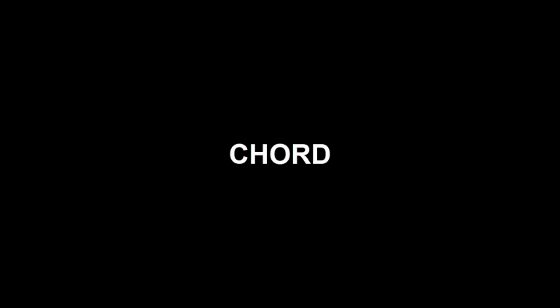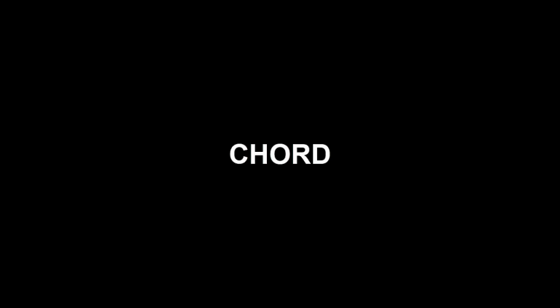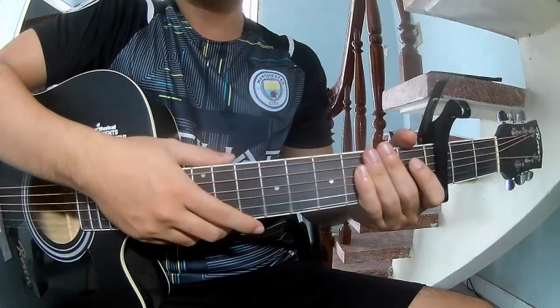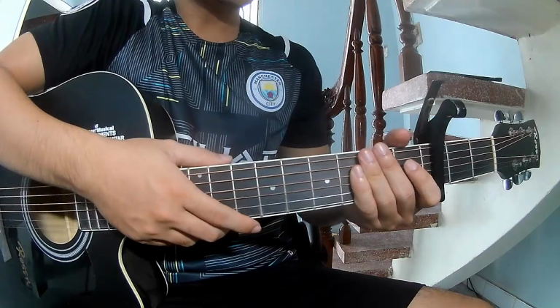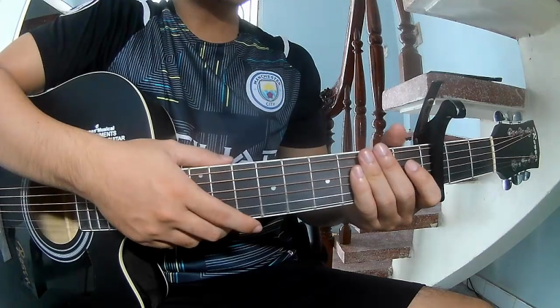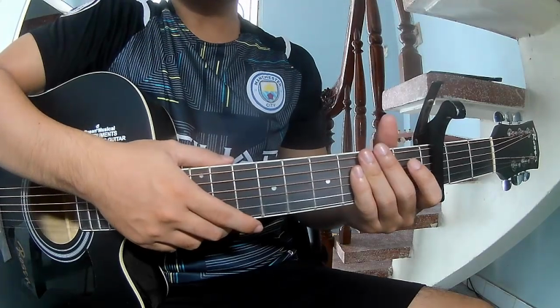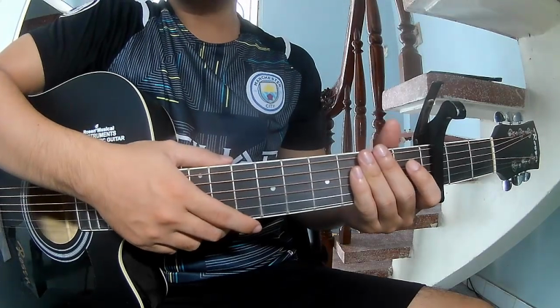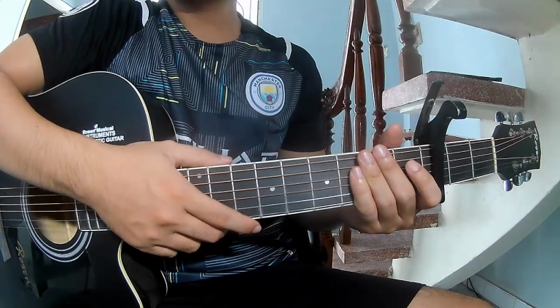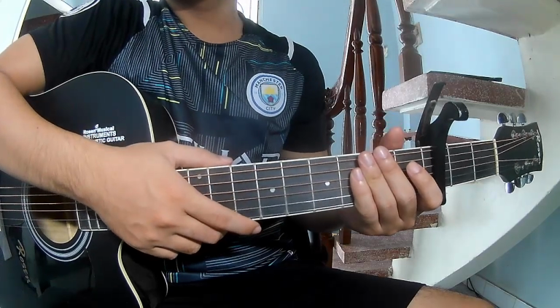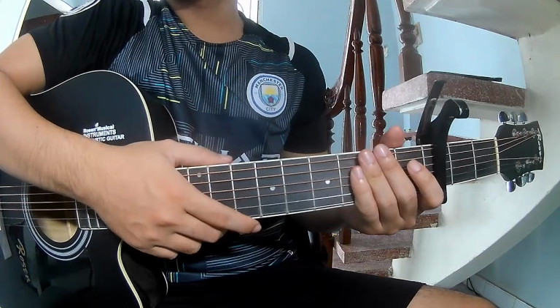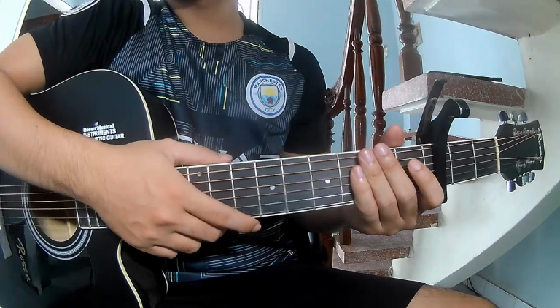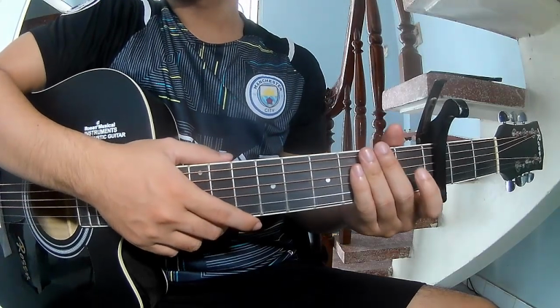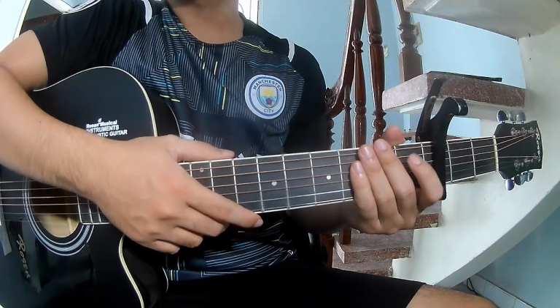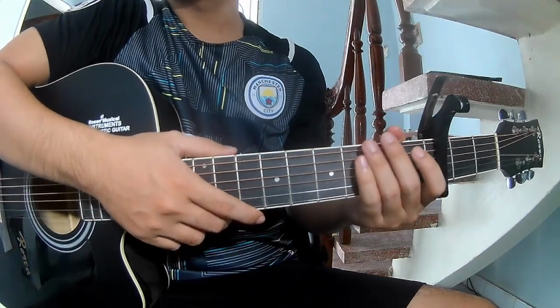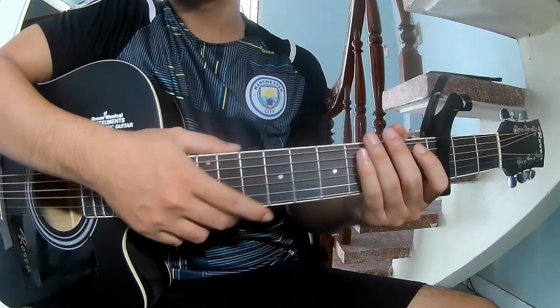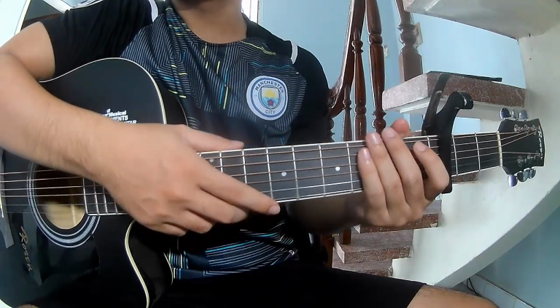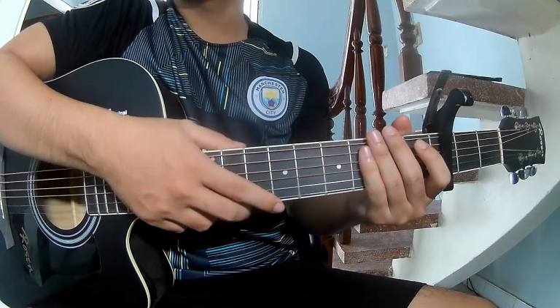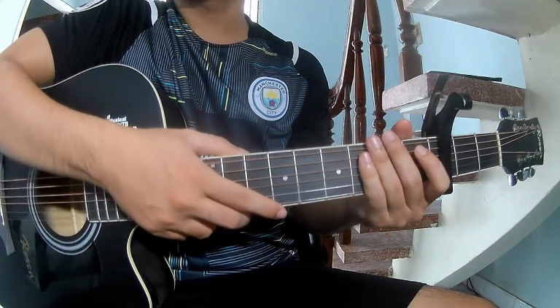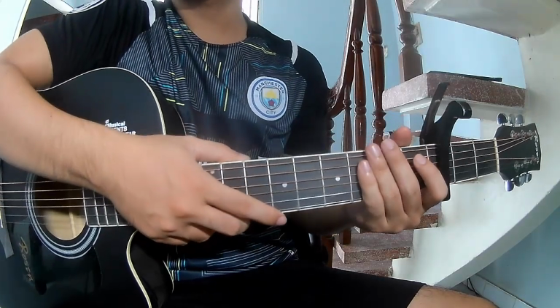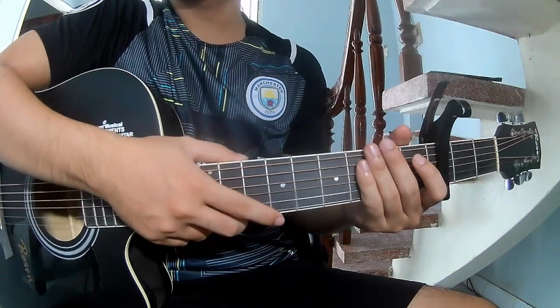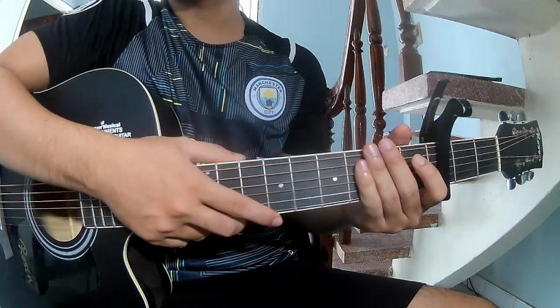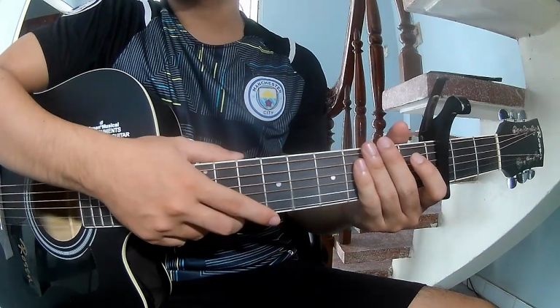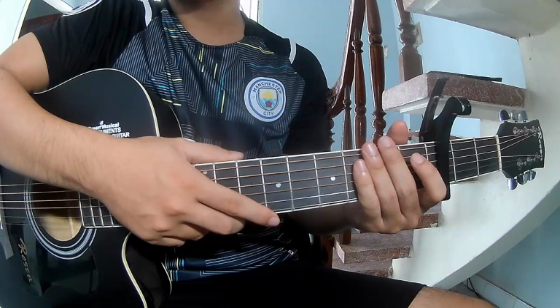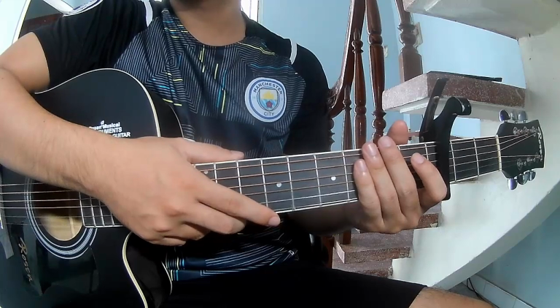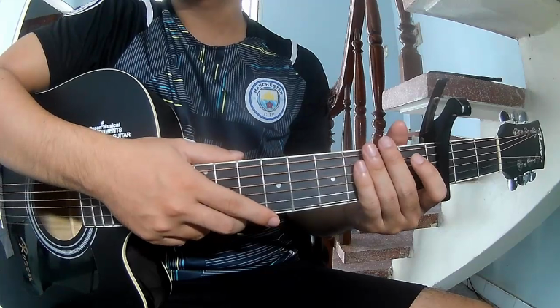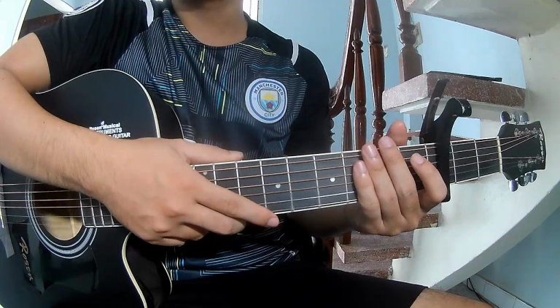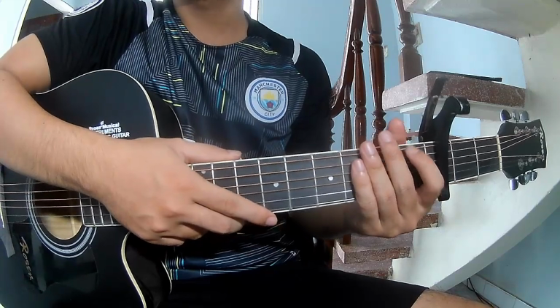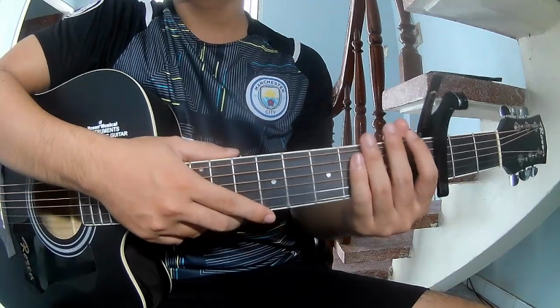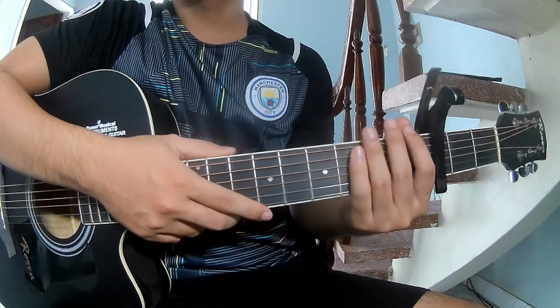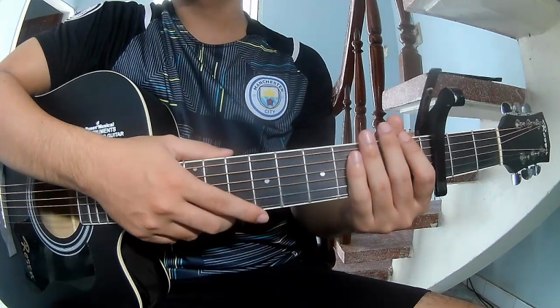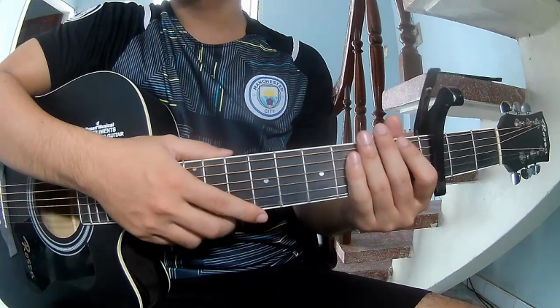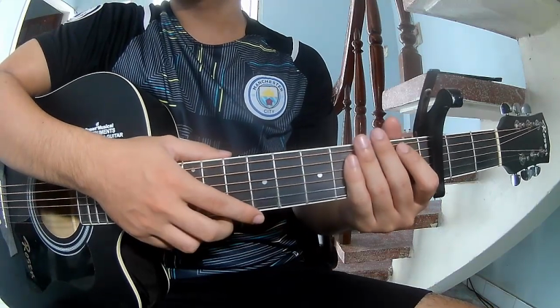Hi everyone, today I will share how to play guitar. This is a song made by ZVK.